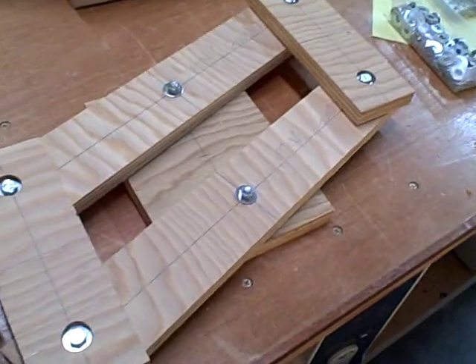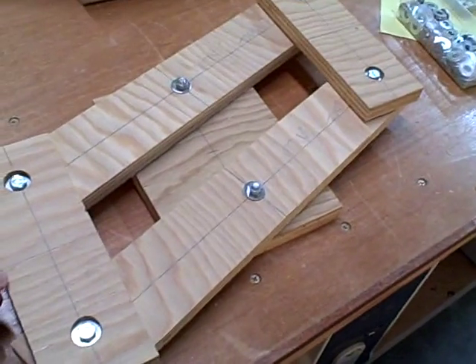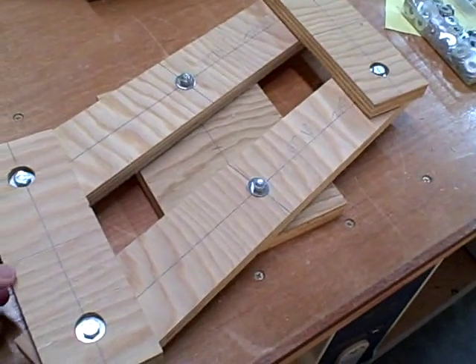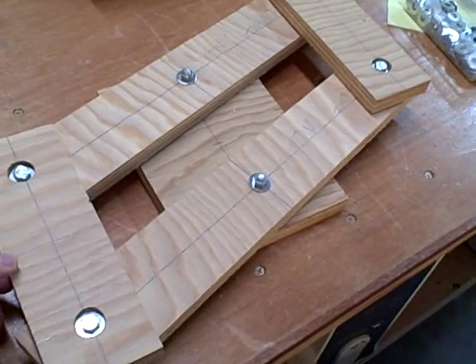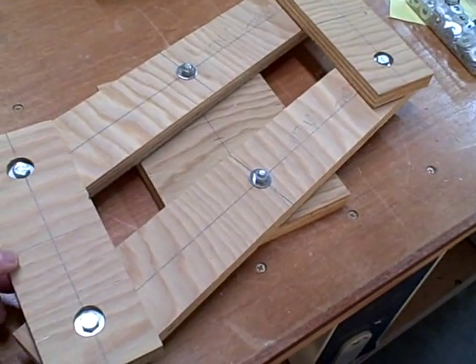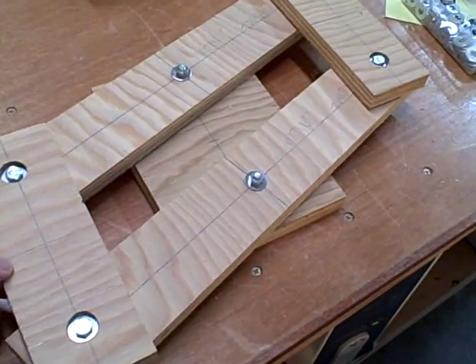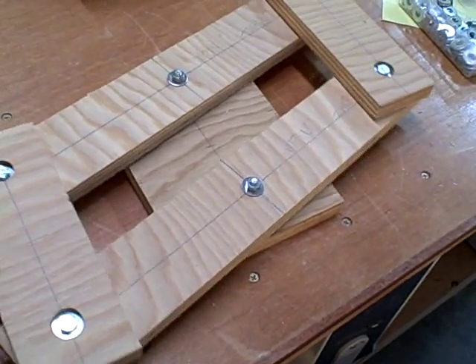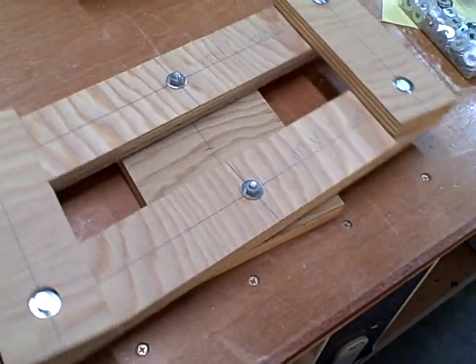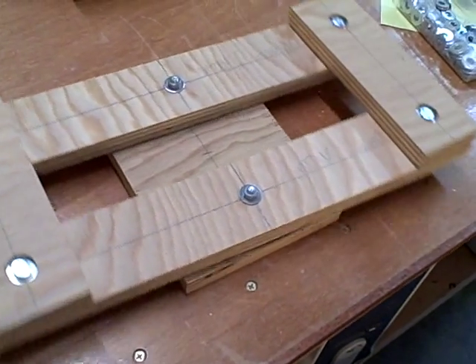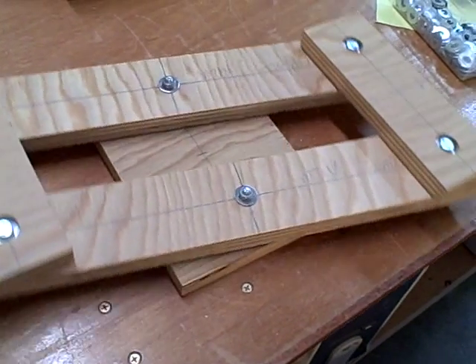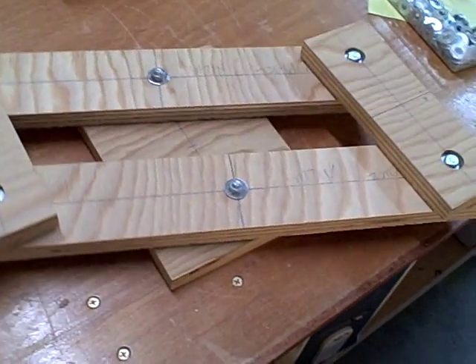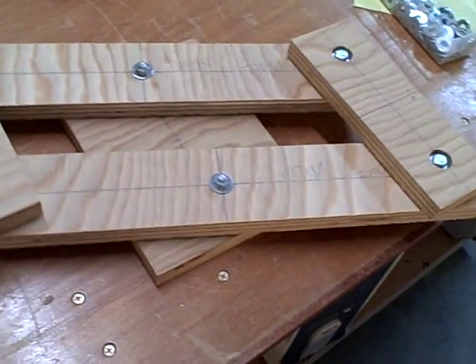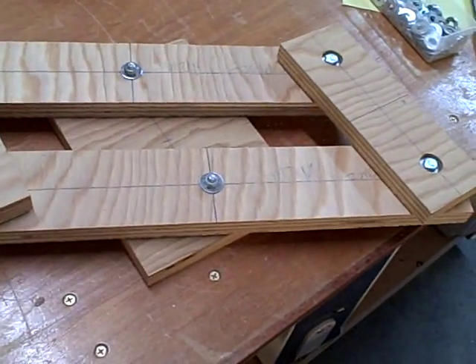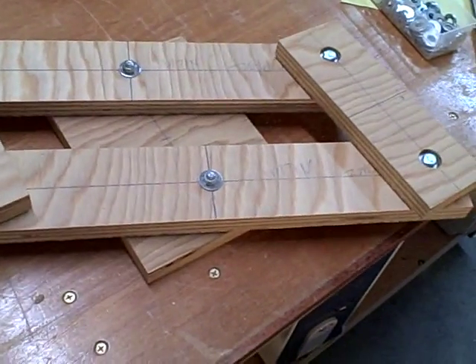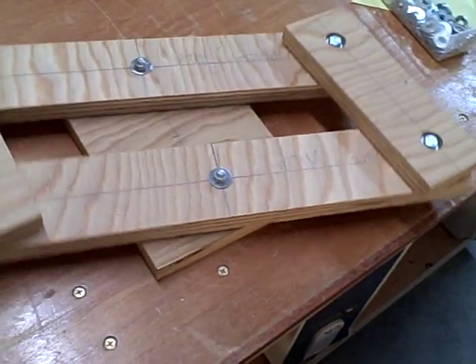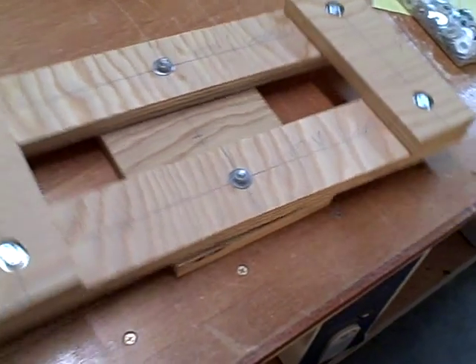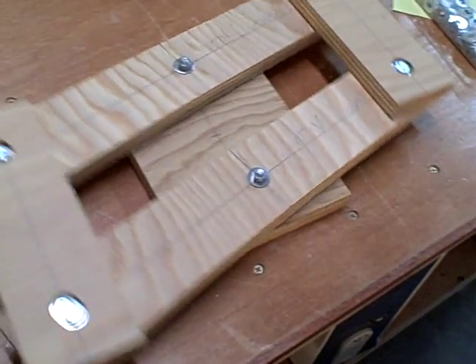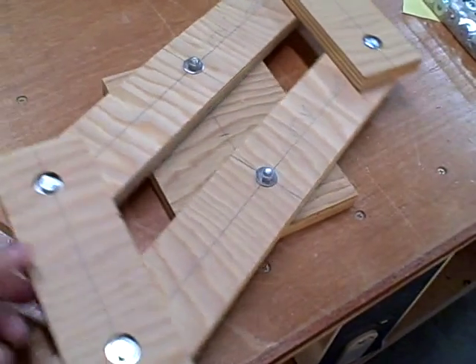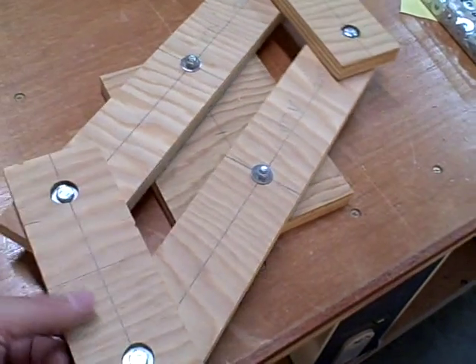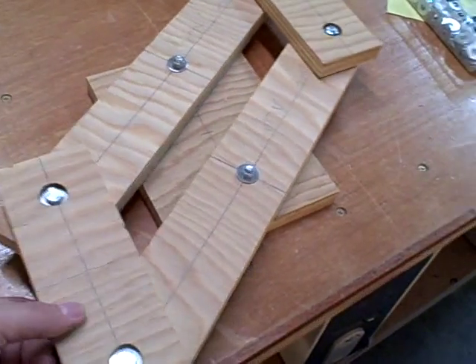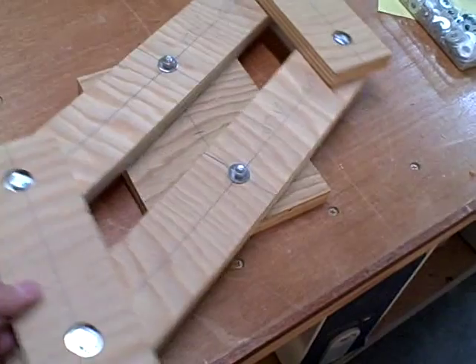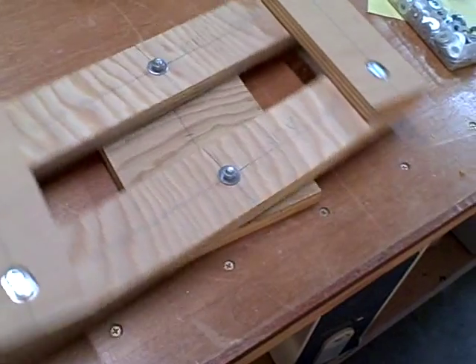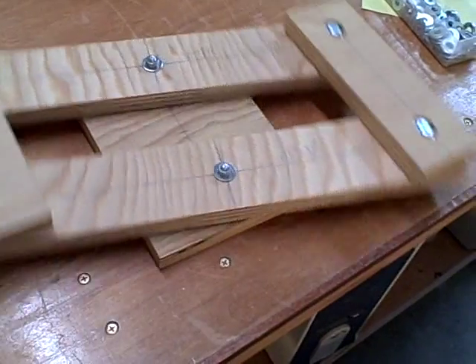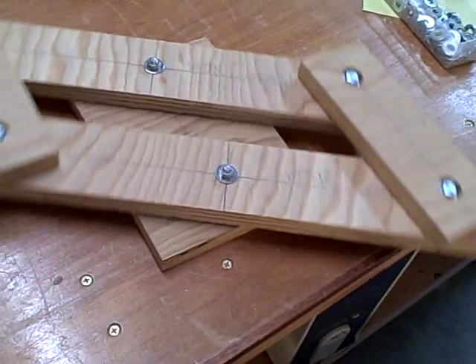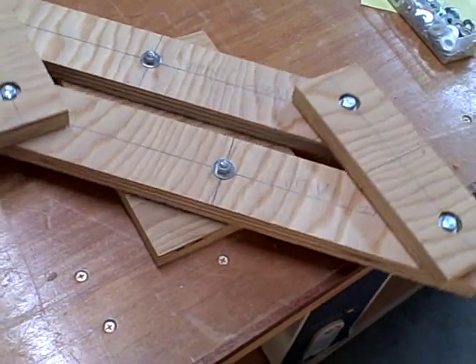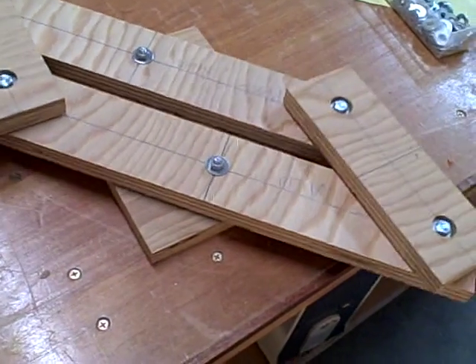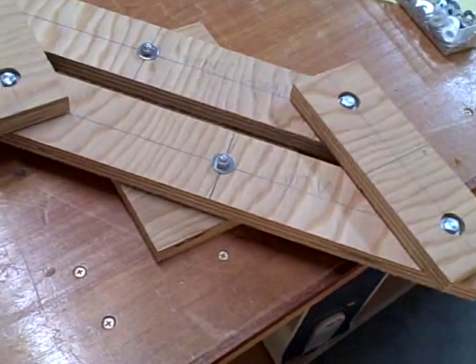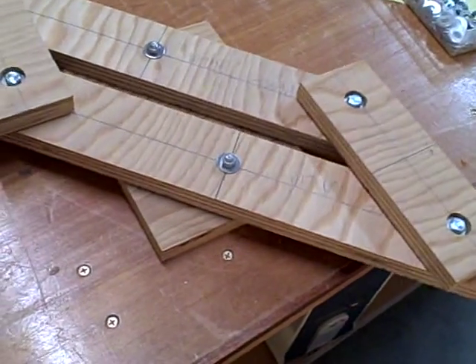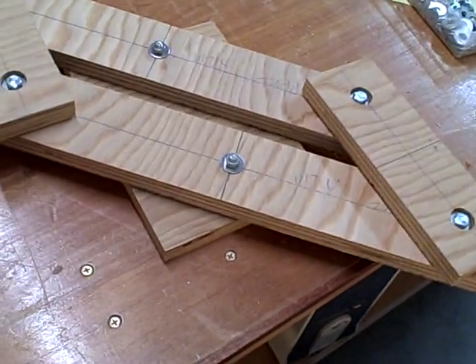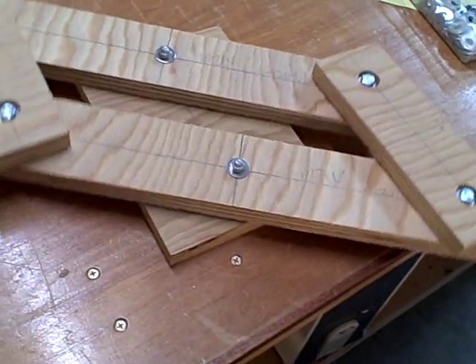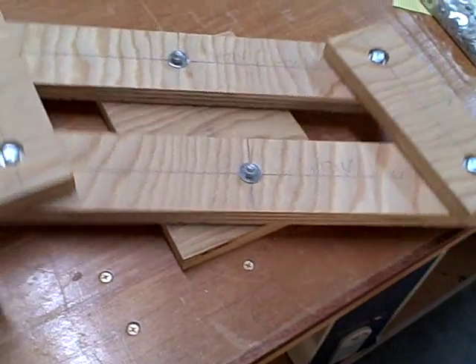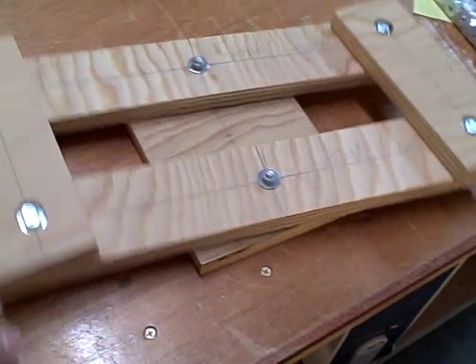This is the rudder pedal prototype. As you can see, it moves really nice.